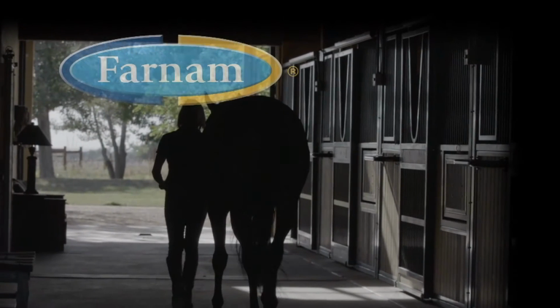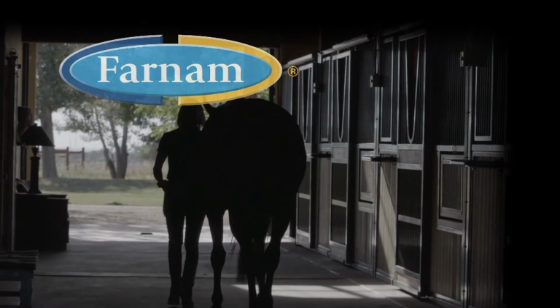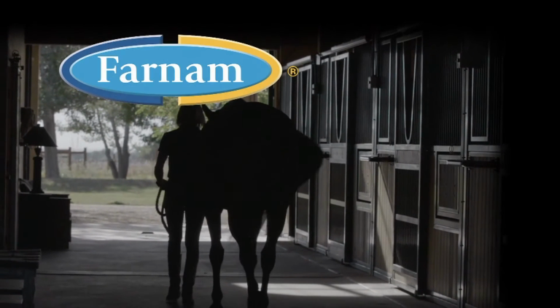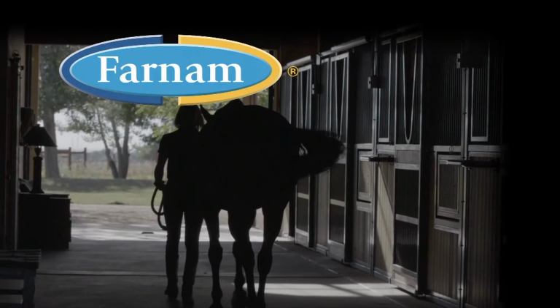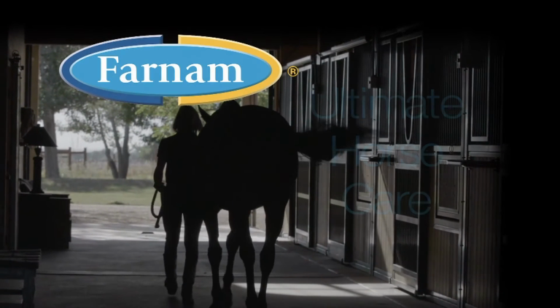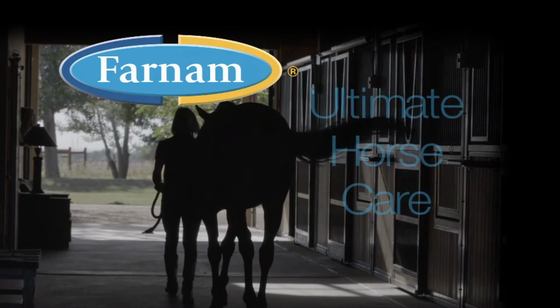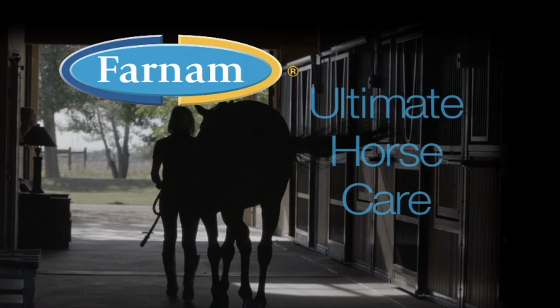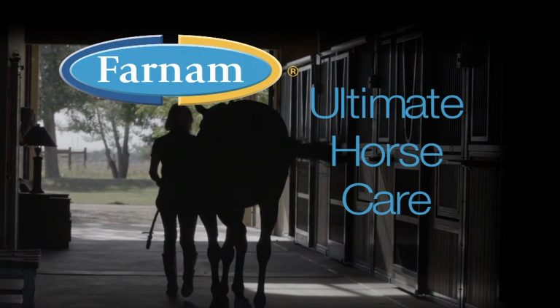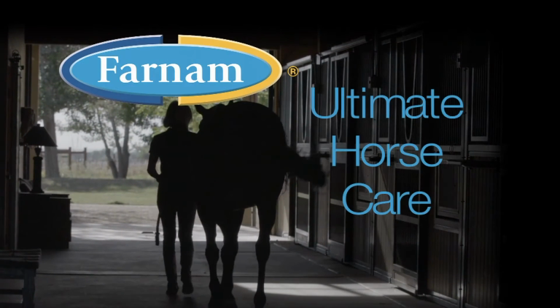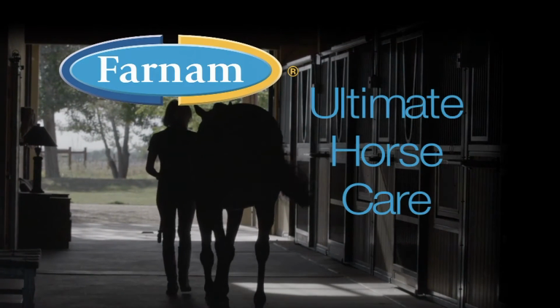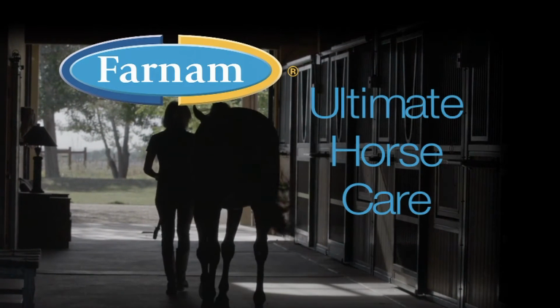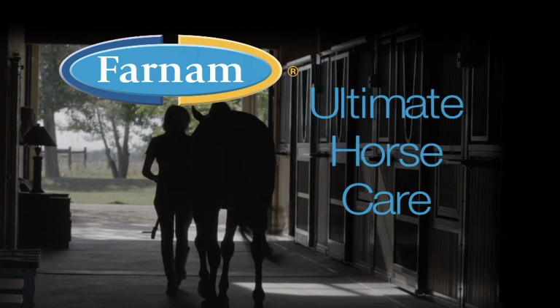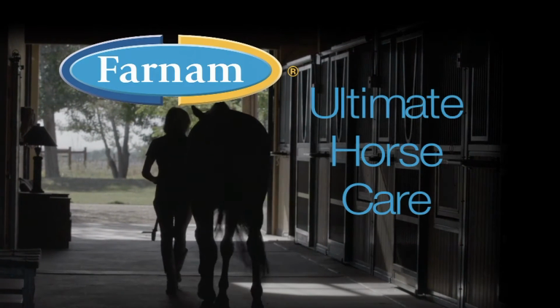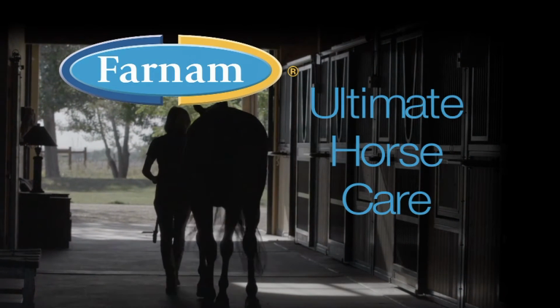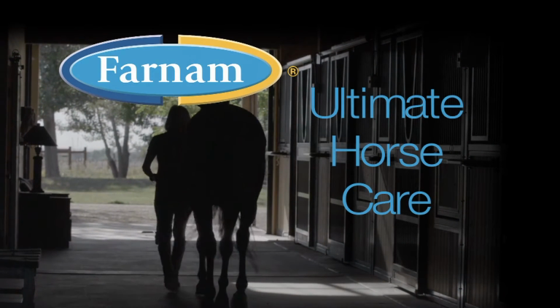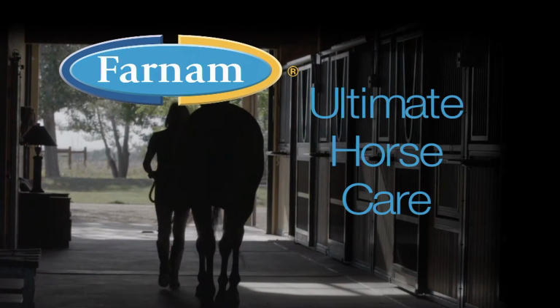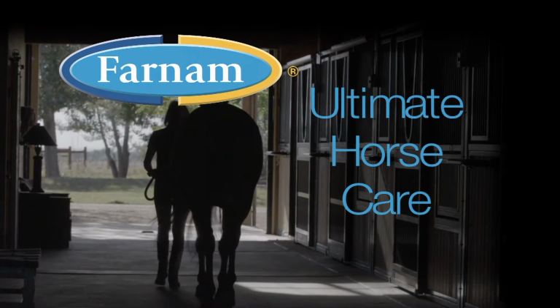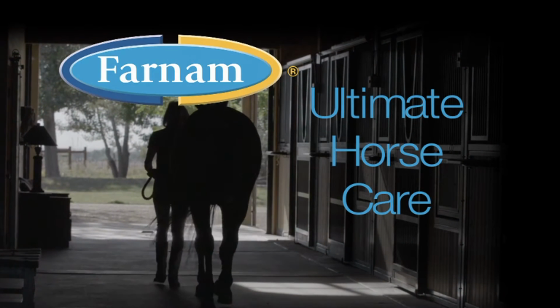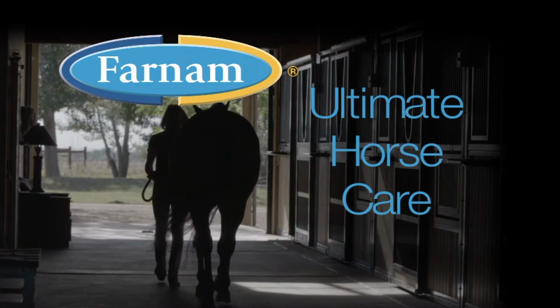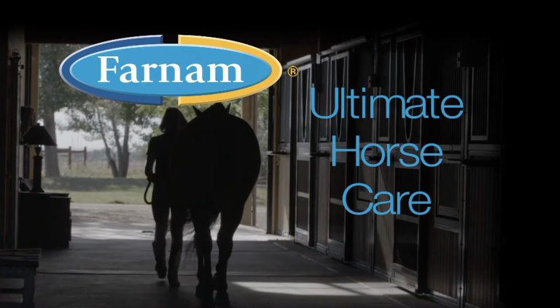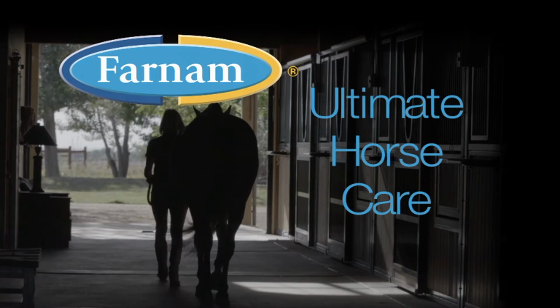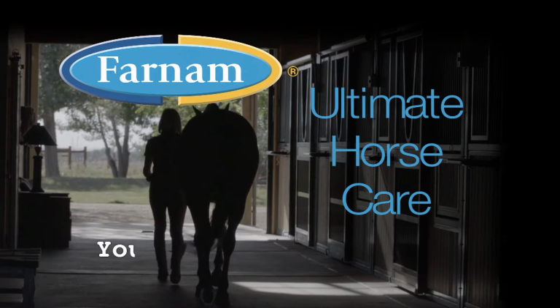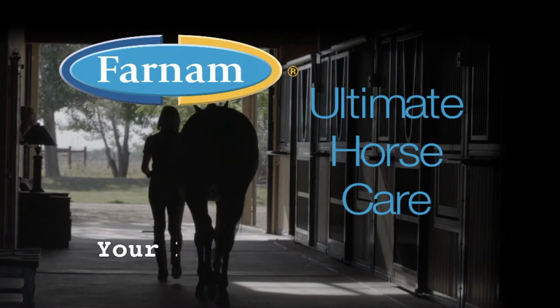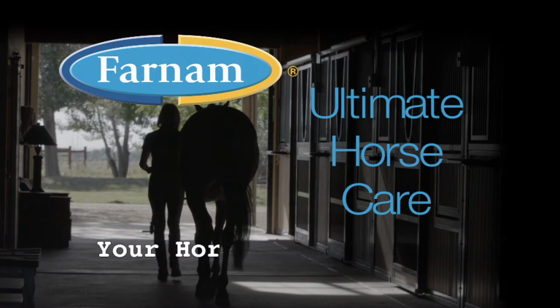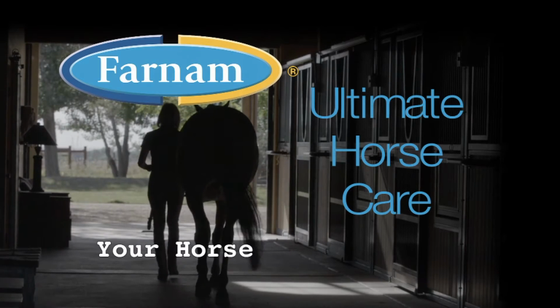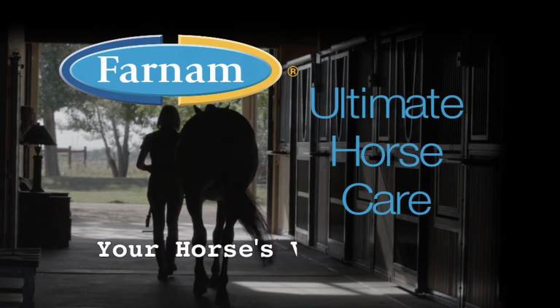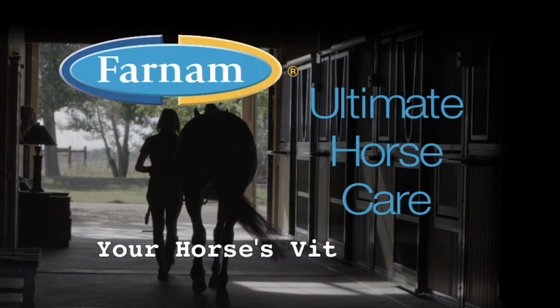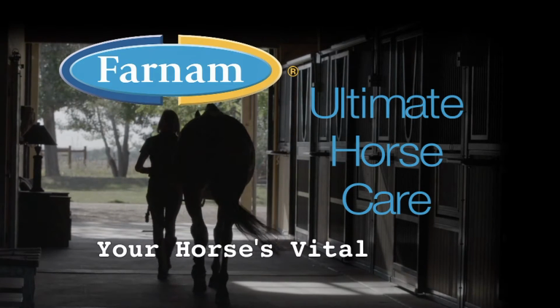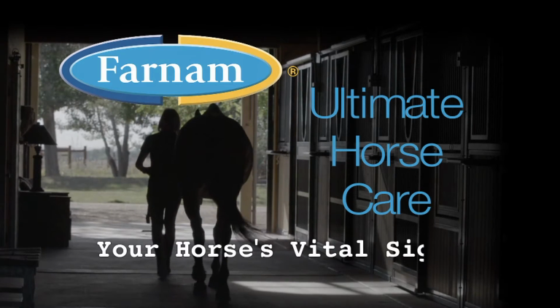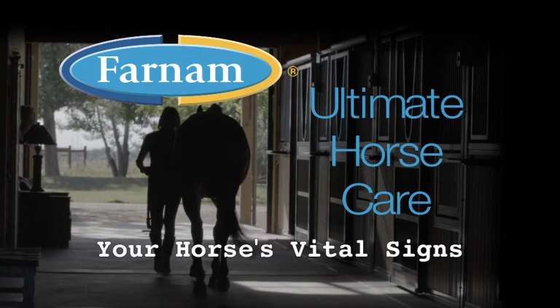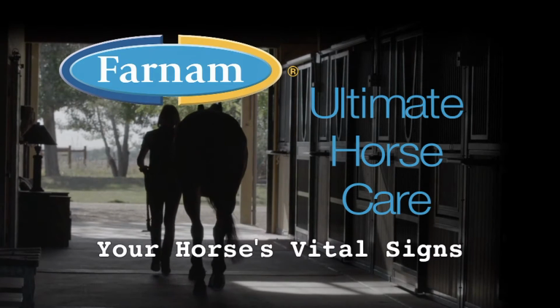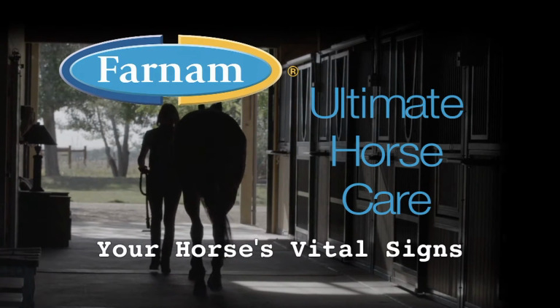Varnum presents Ultimate Horse Care. Today's topic is your horse's vital signs.